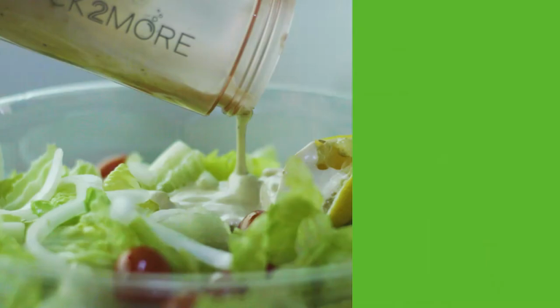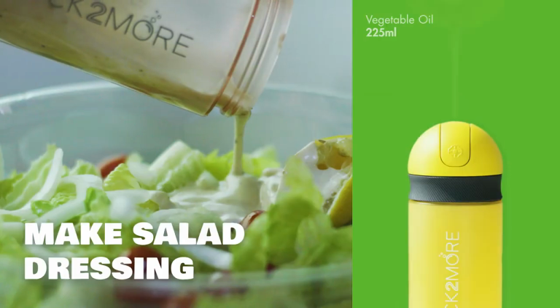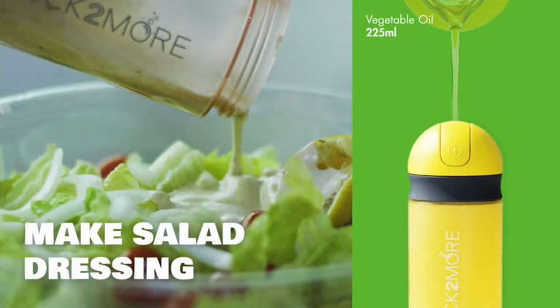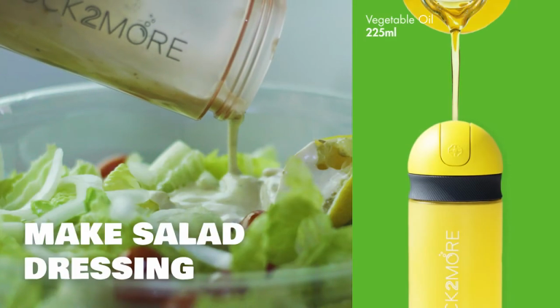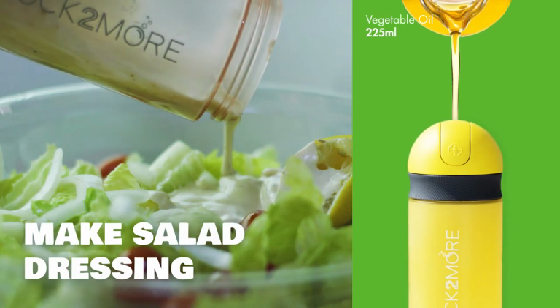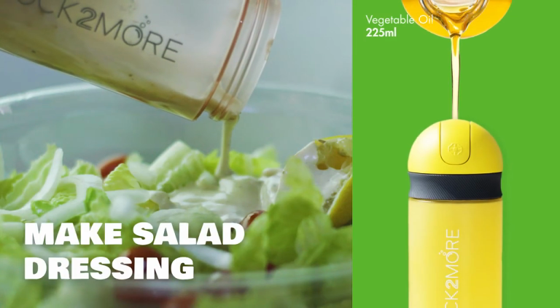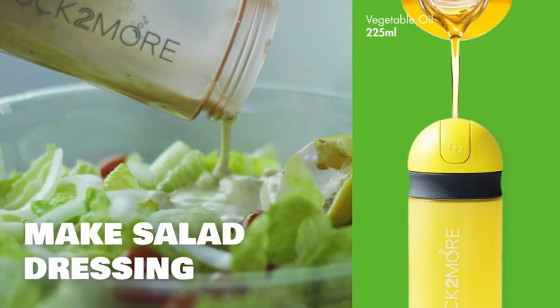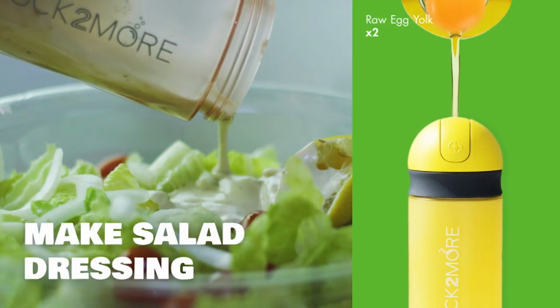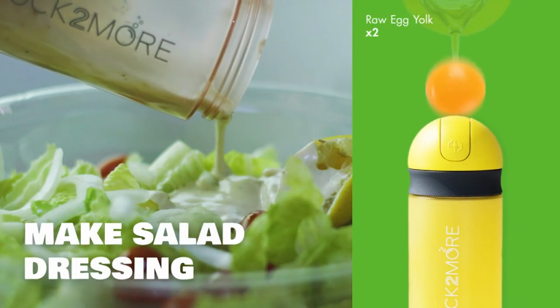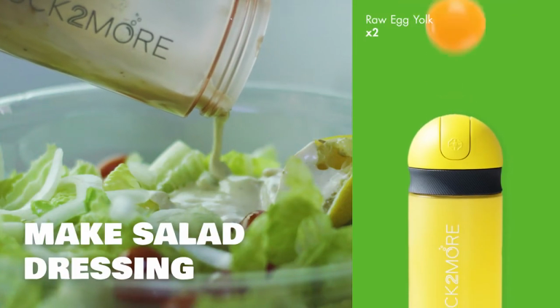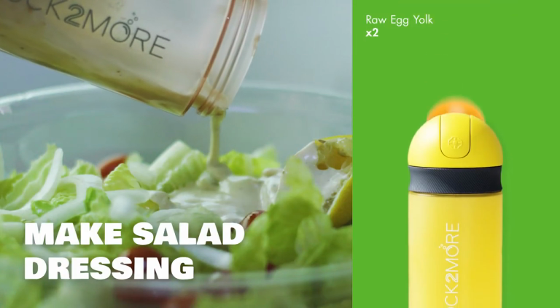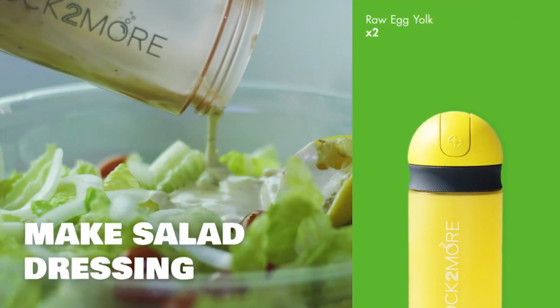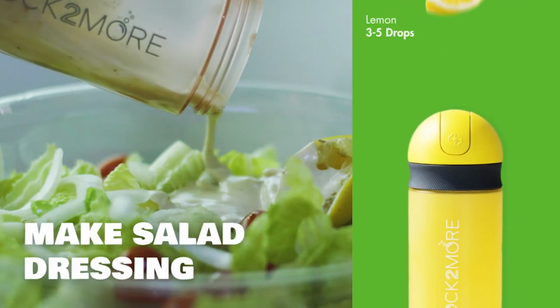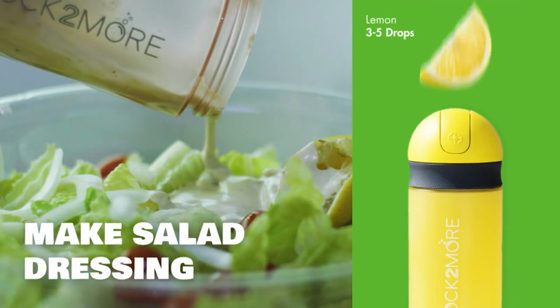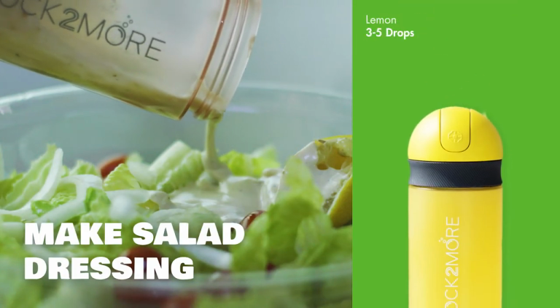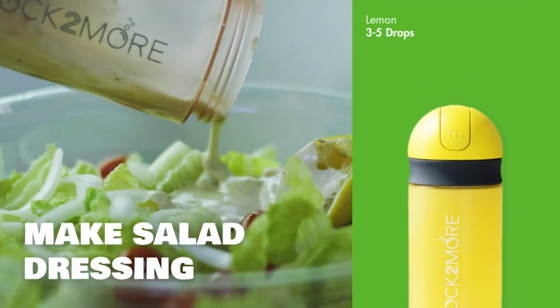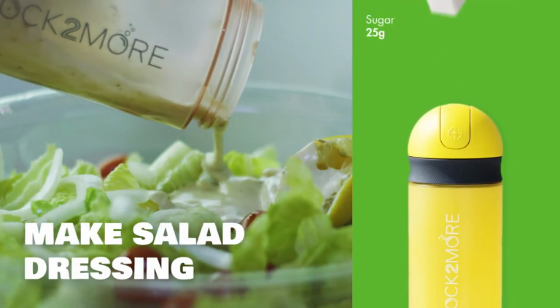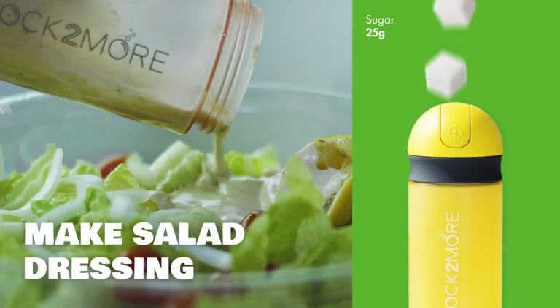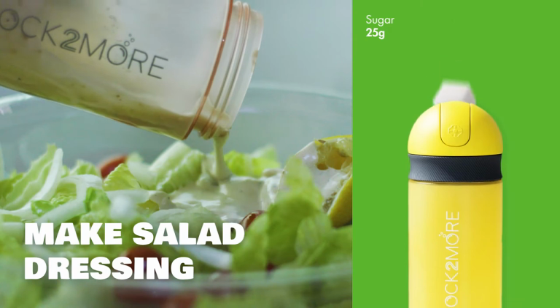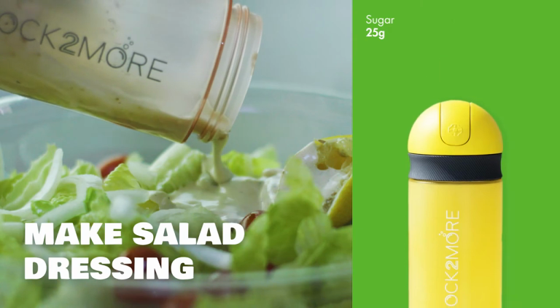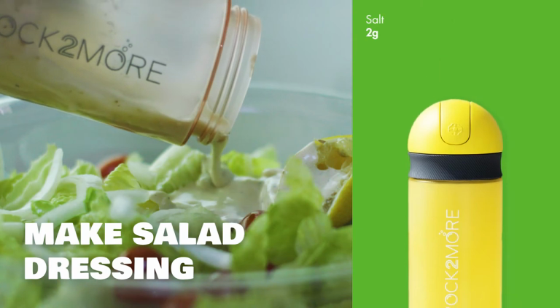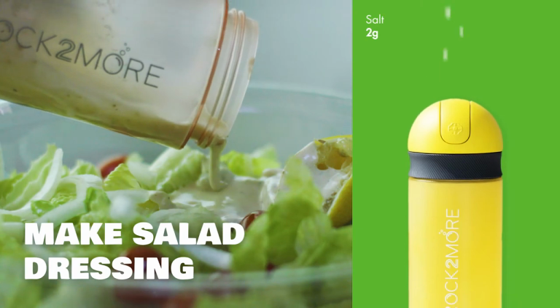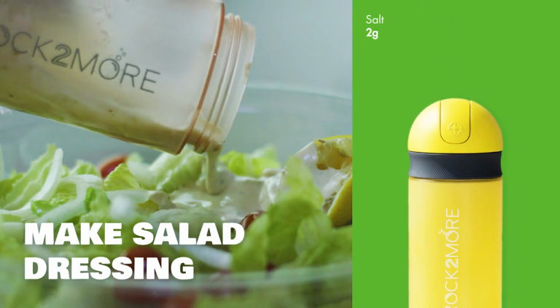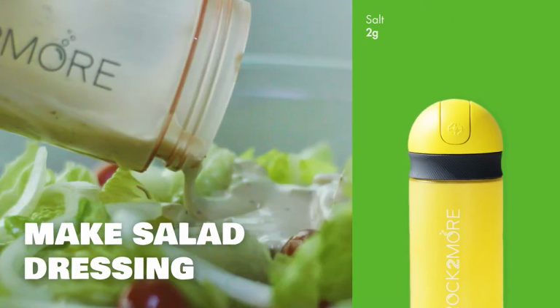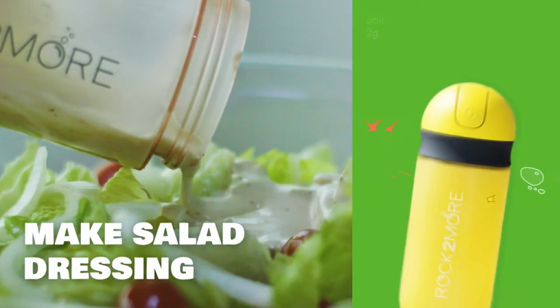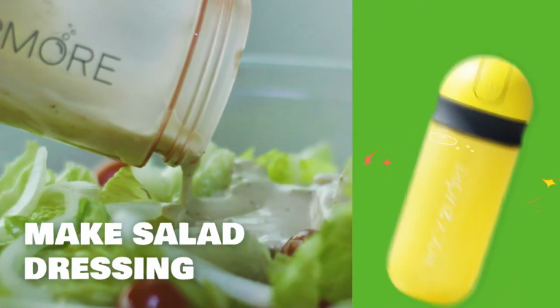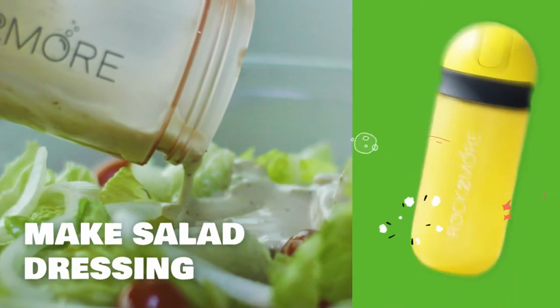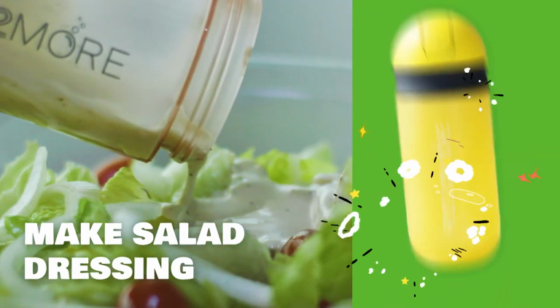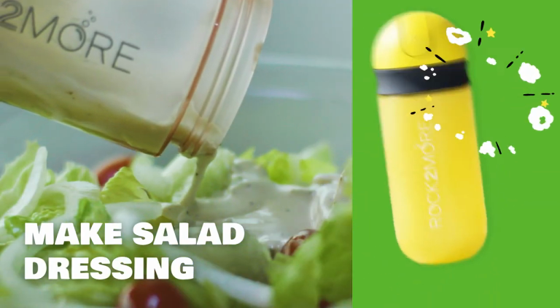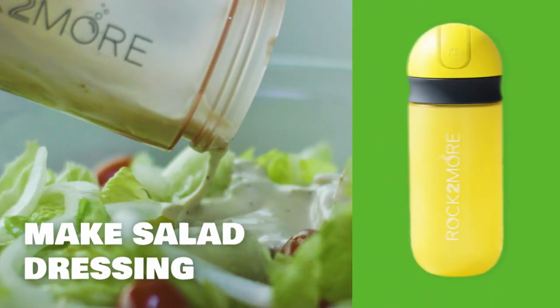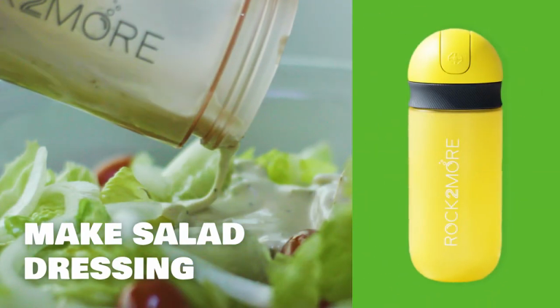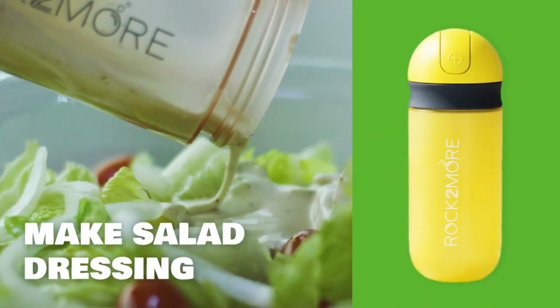Making a salad dressing? Just add your favorite ingredients. Rock and shake for 20 seconds and your fresh and delicious salad dressing is done.